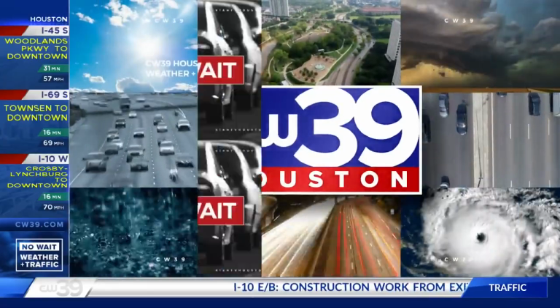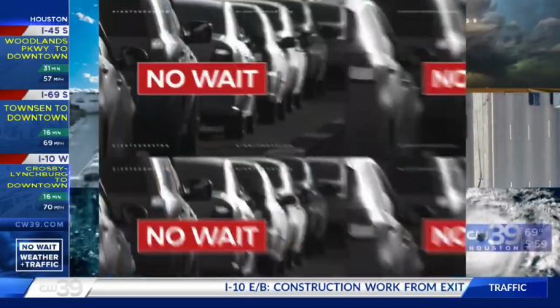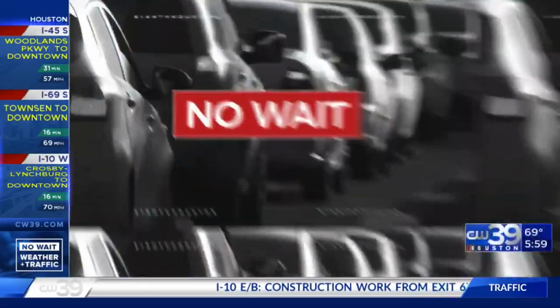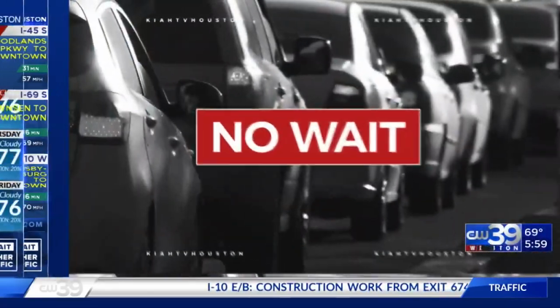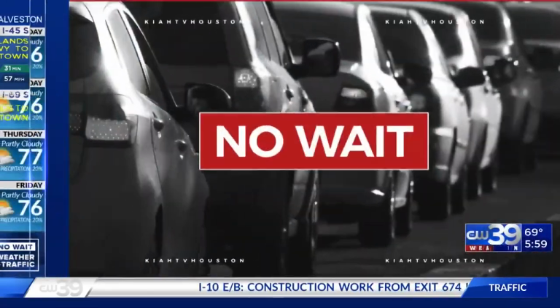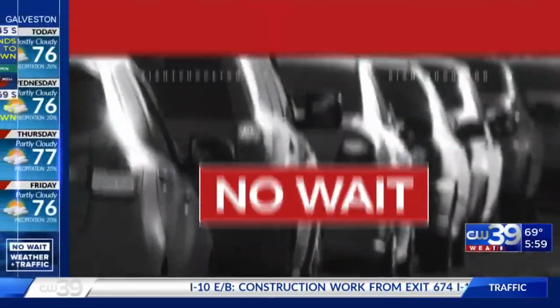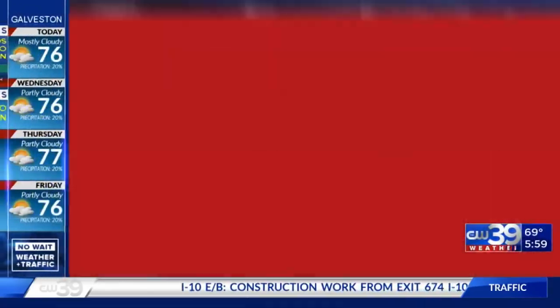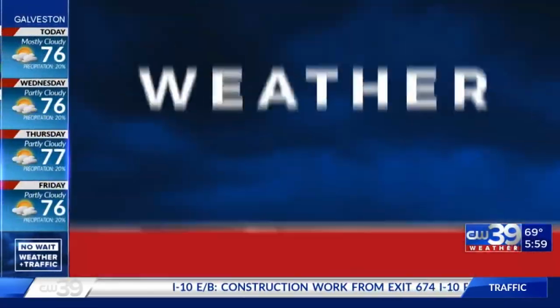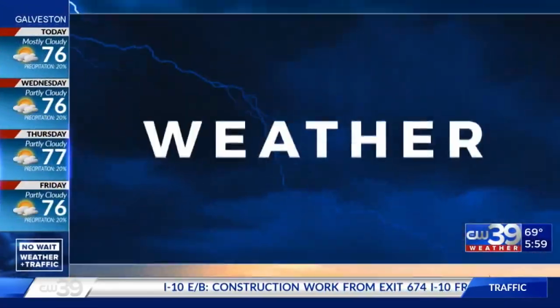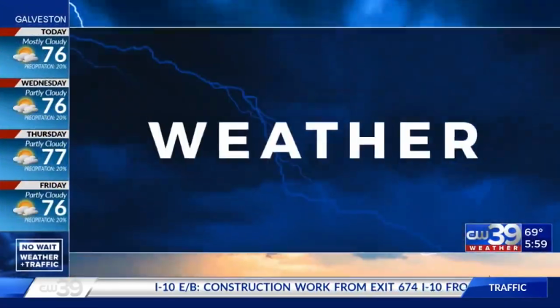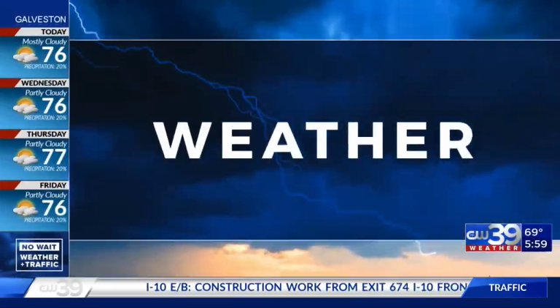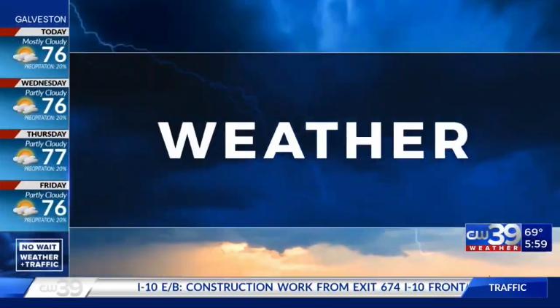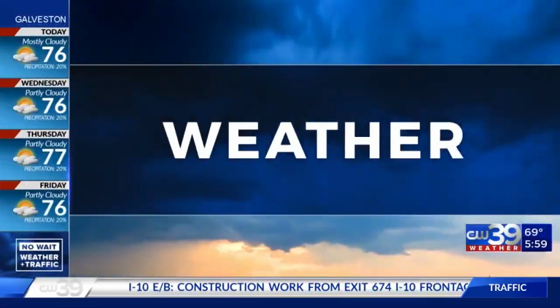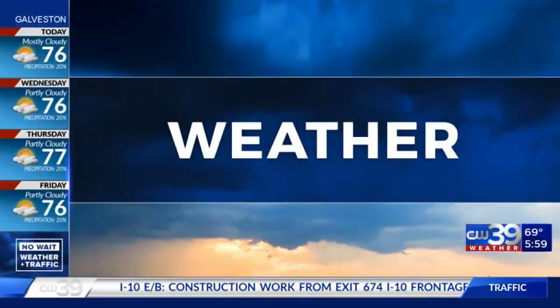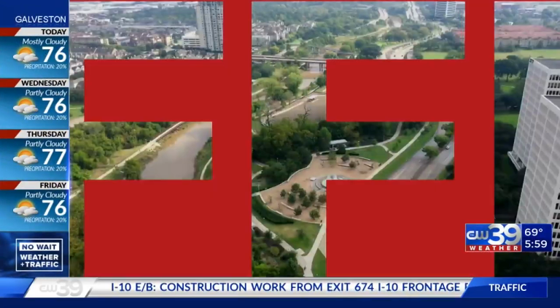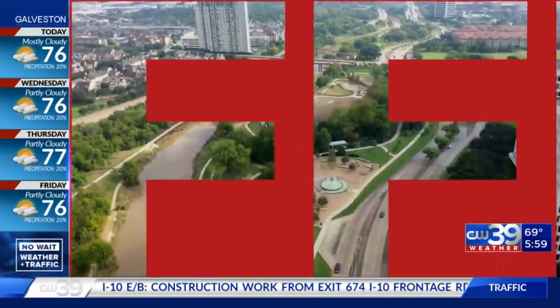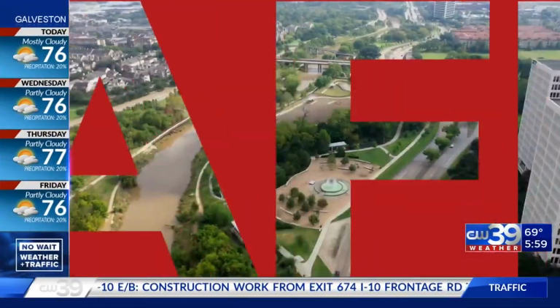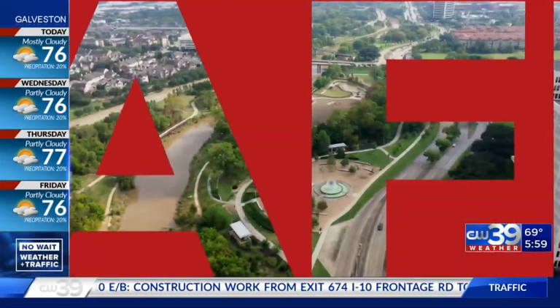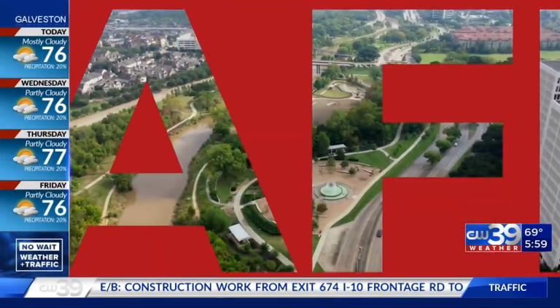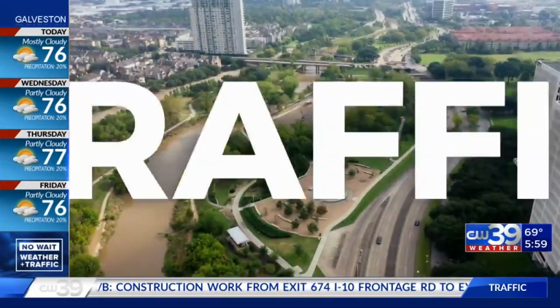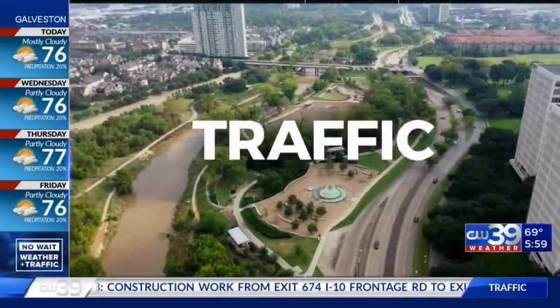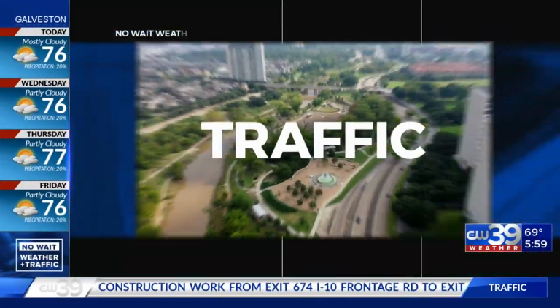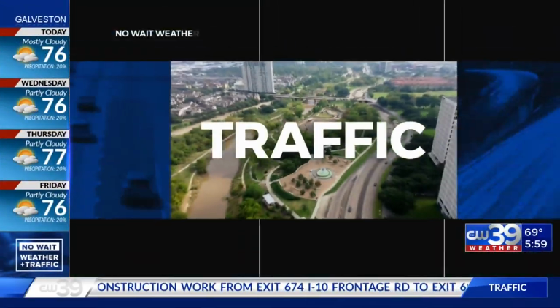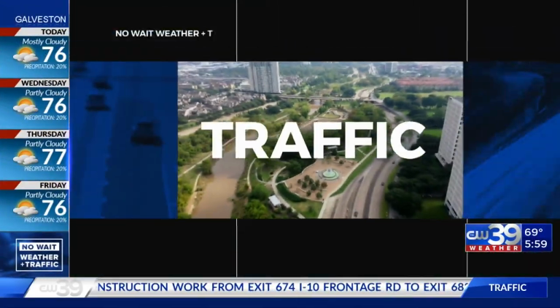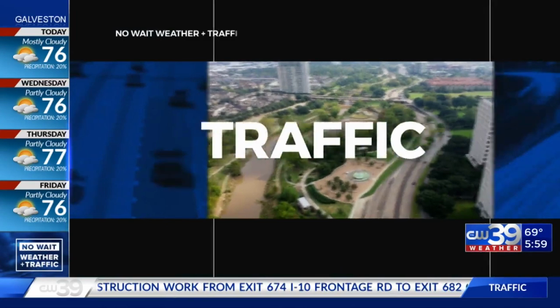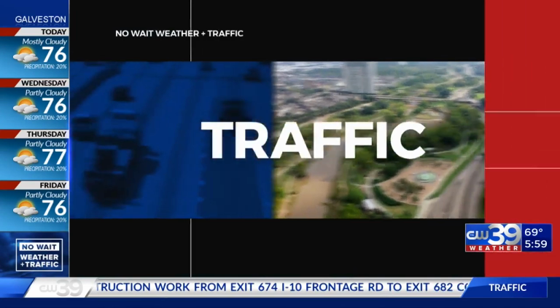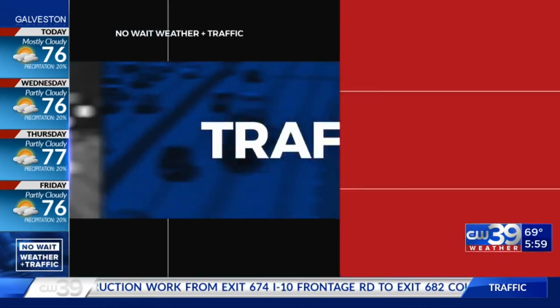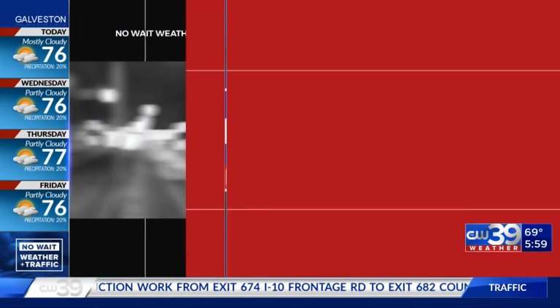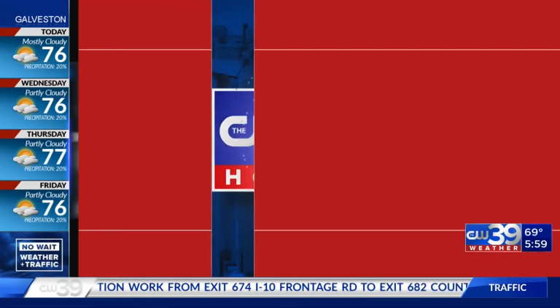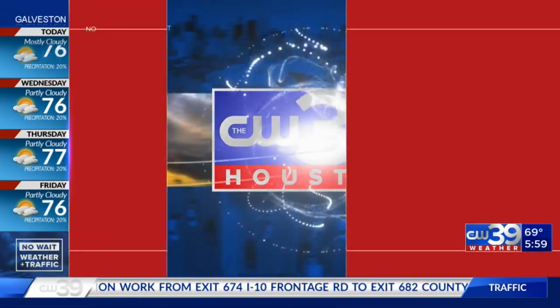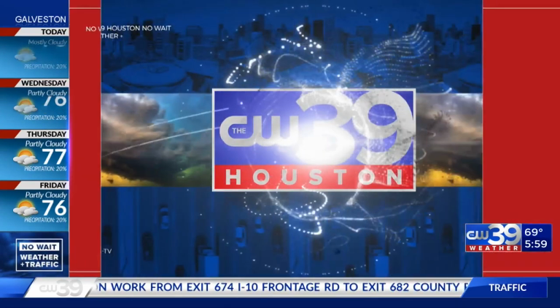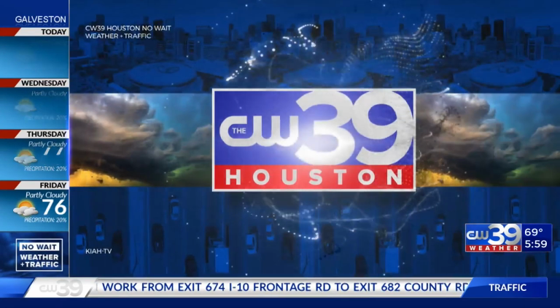Live, no-wait weather and traffic on CW39 Houston.